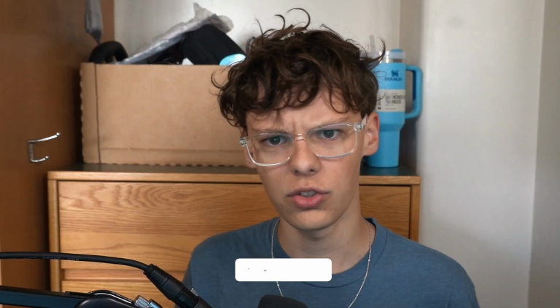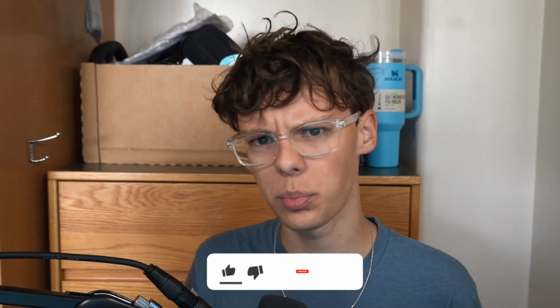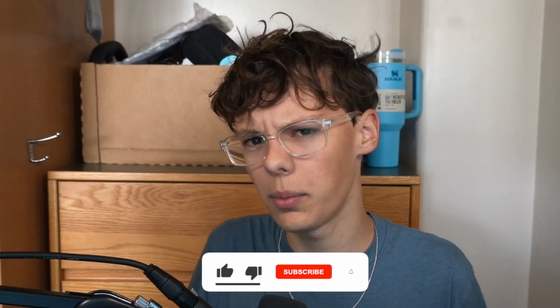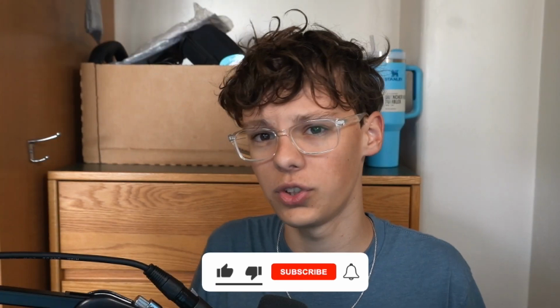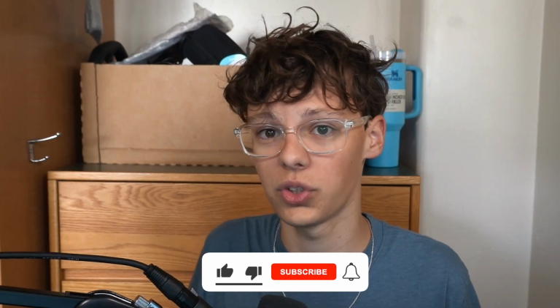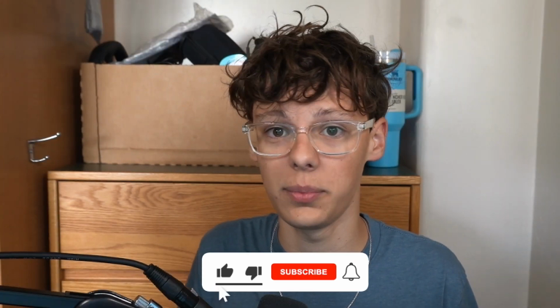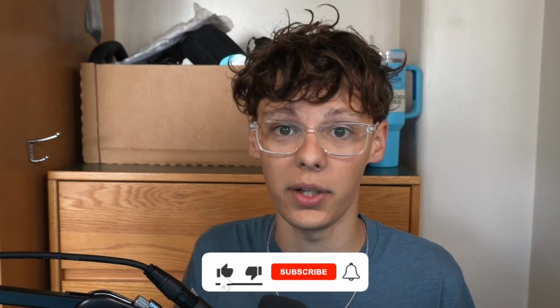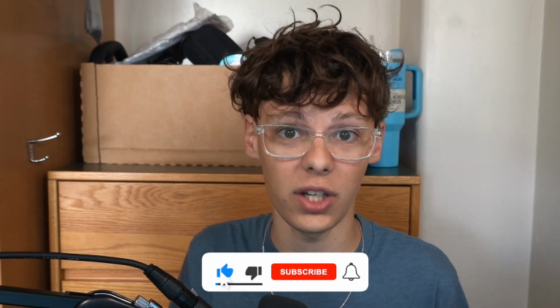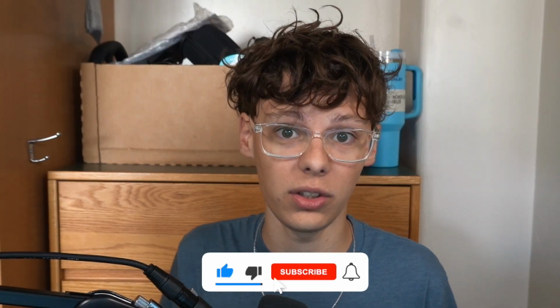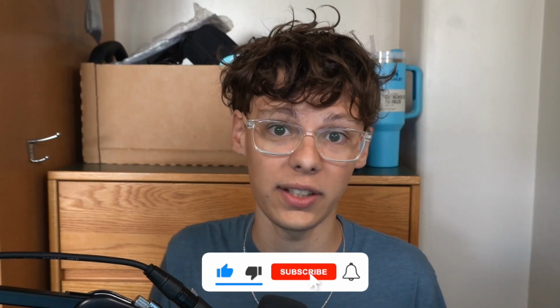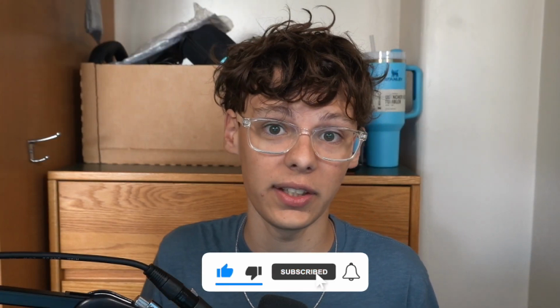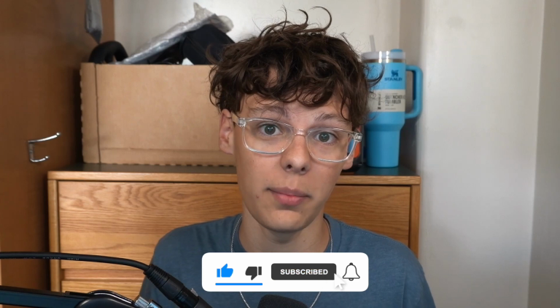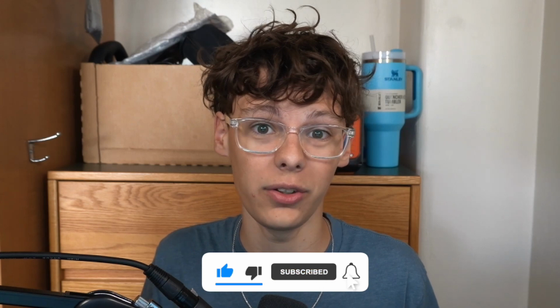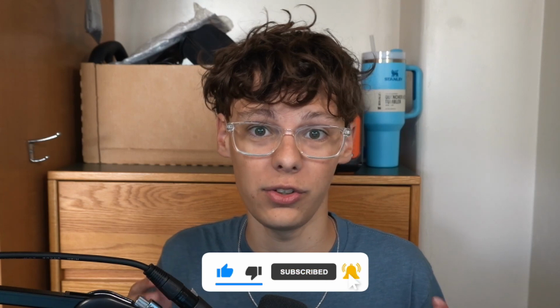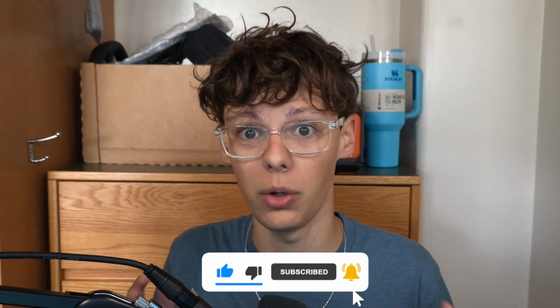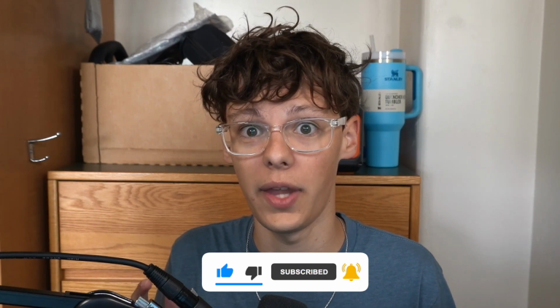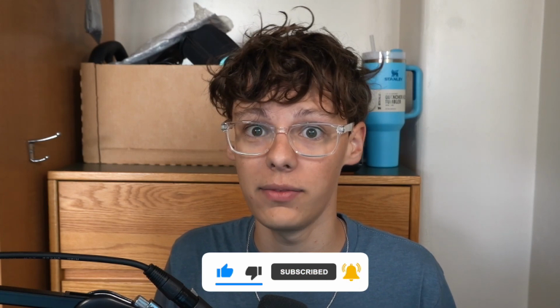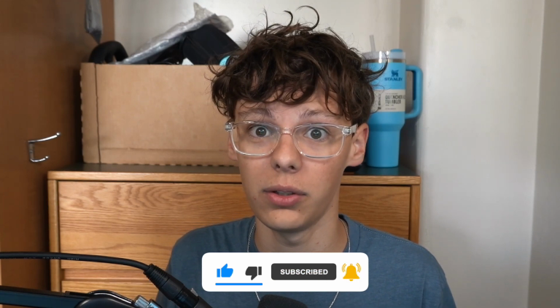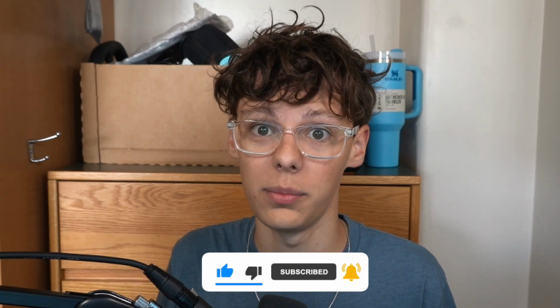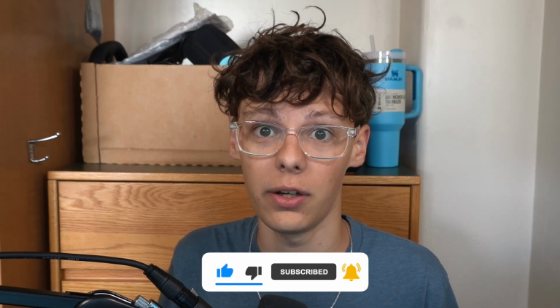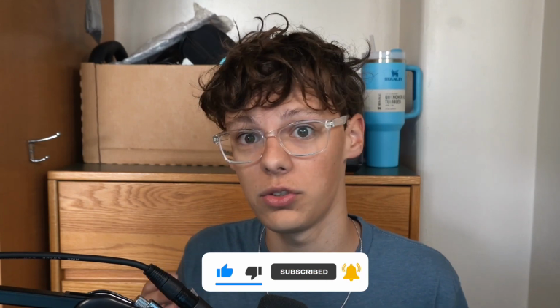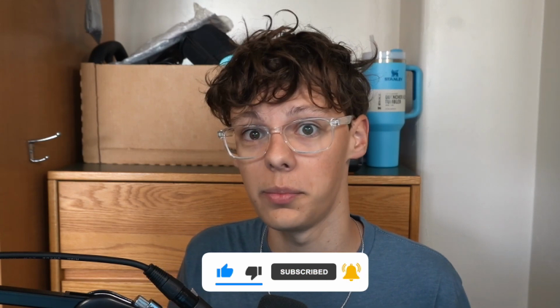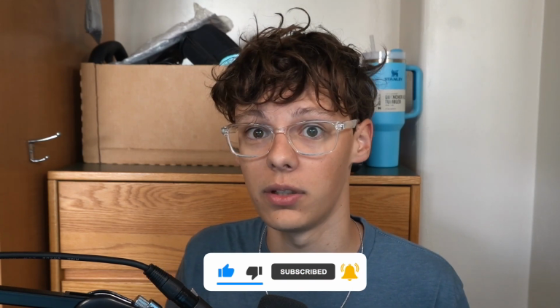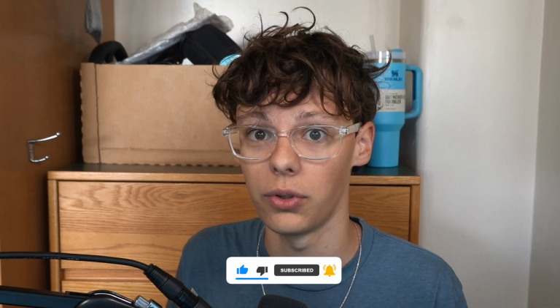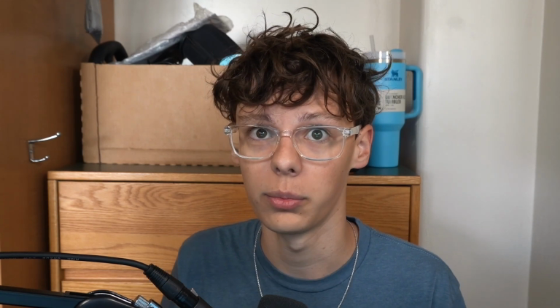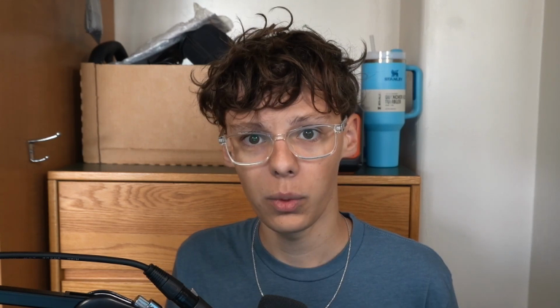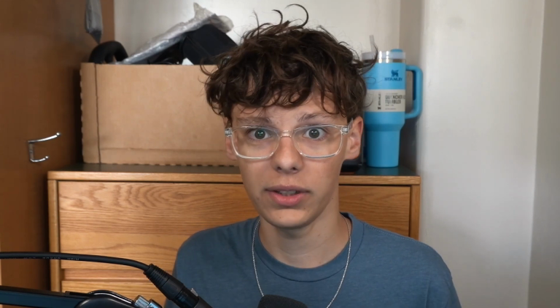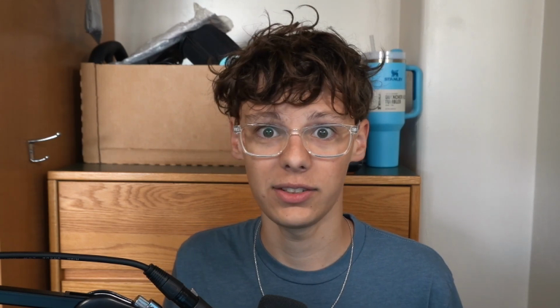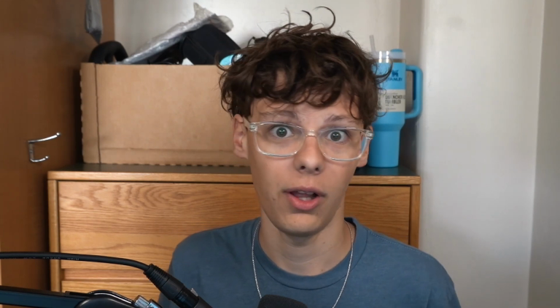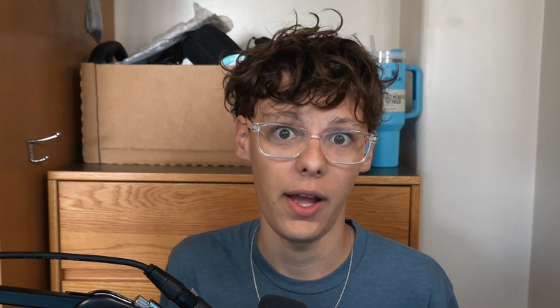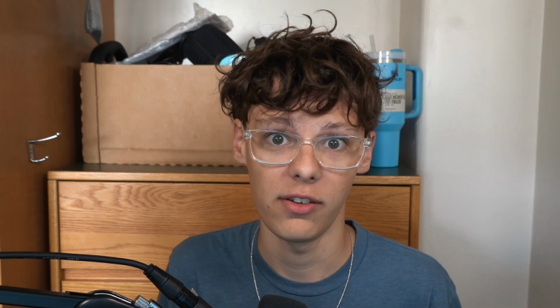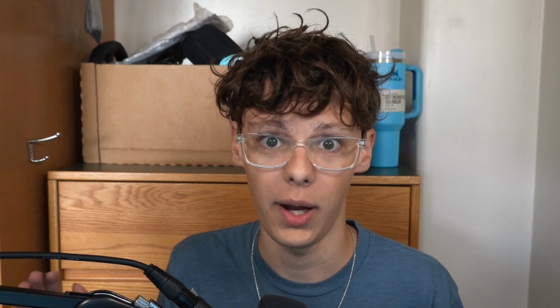So you should probably subscribe to my channel and click that bell so you know when that video comes out so you can be informed. Well, that's all I have. Bye.